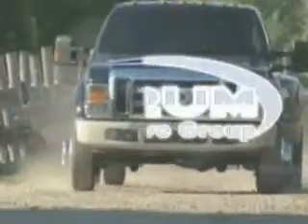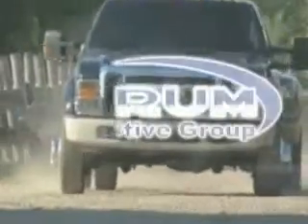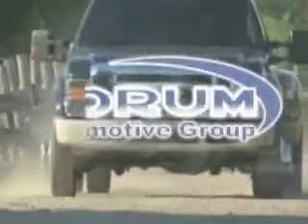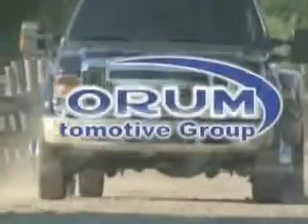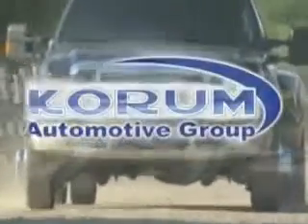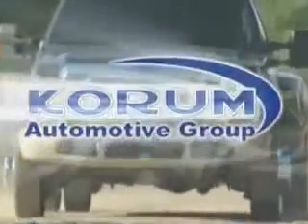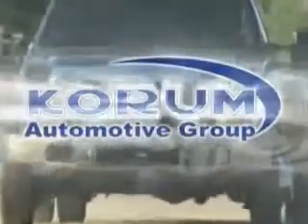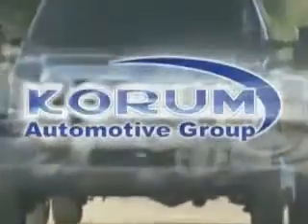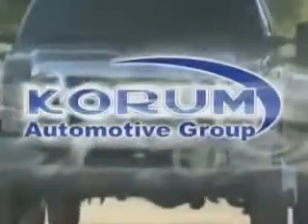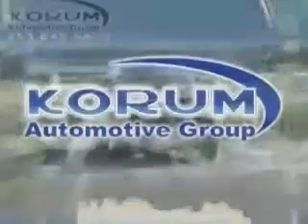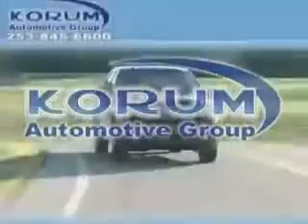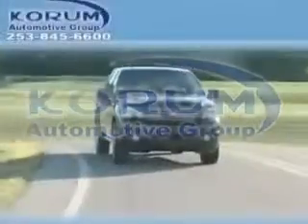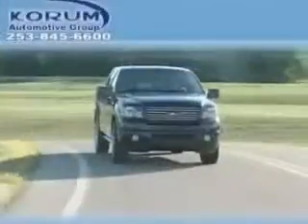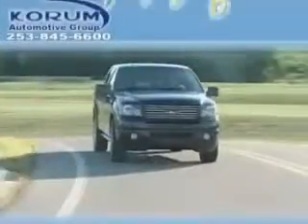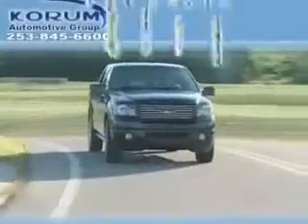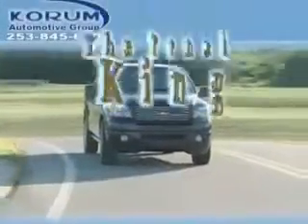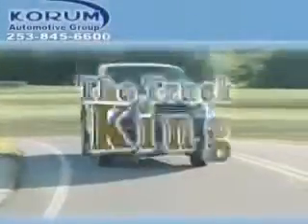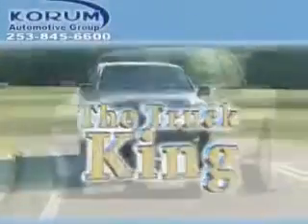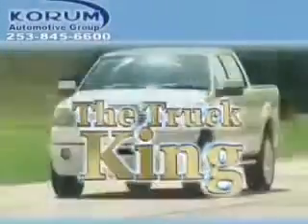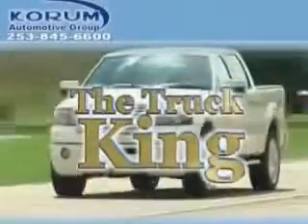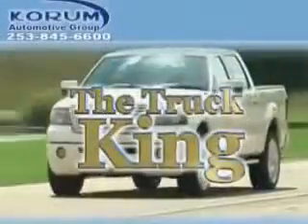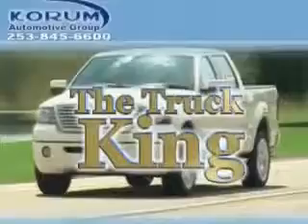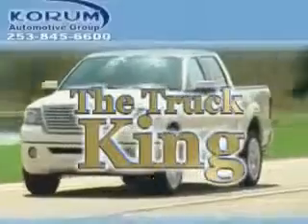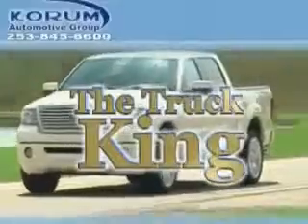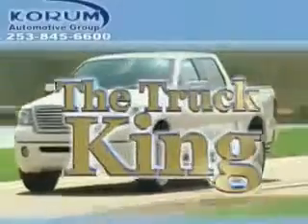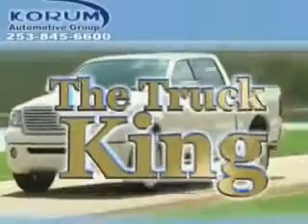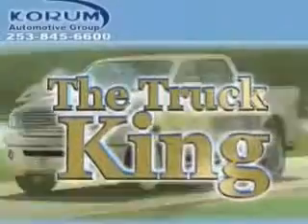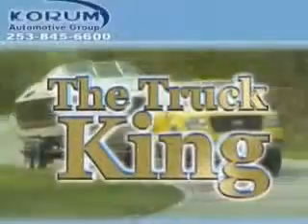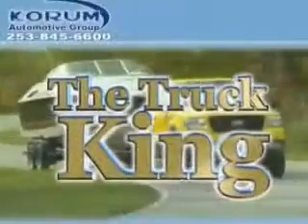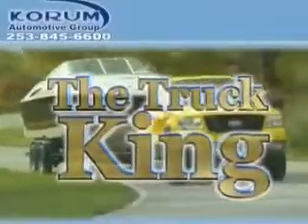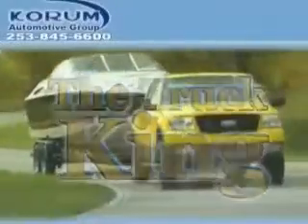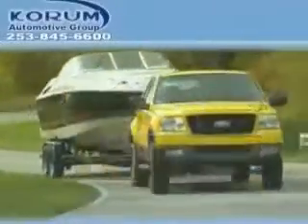Welcome to Coram Automotive Group. We are family owned and operated and have been taking care of our customers since 1956.